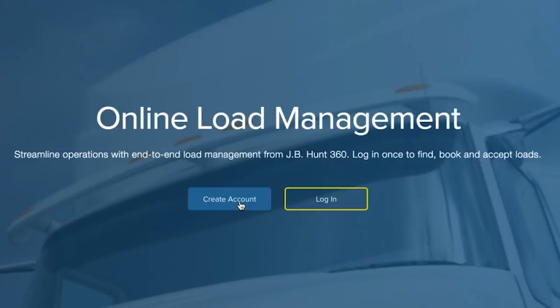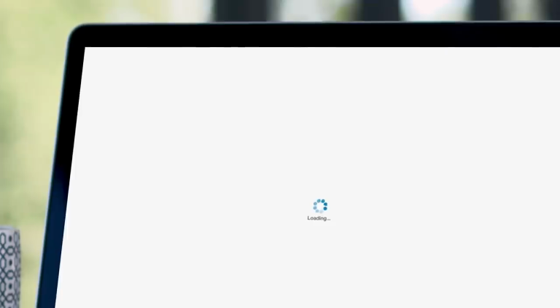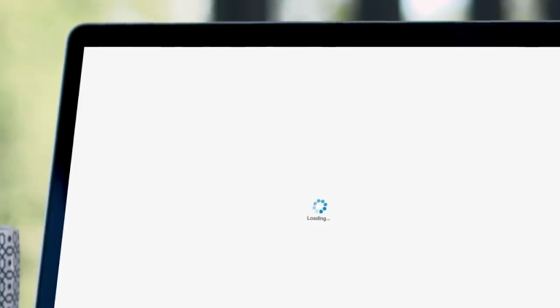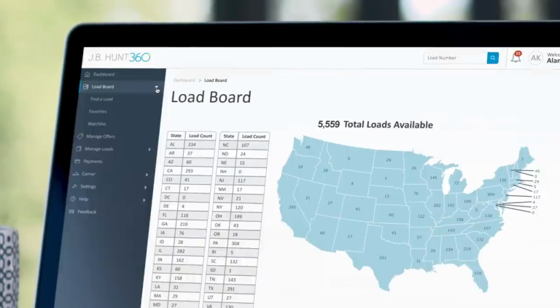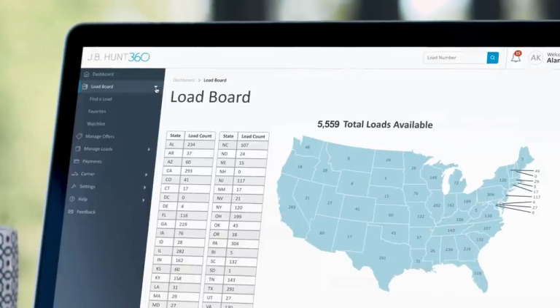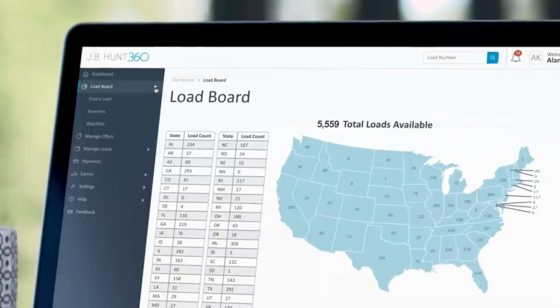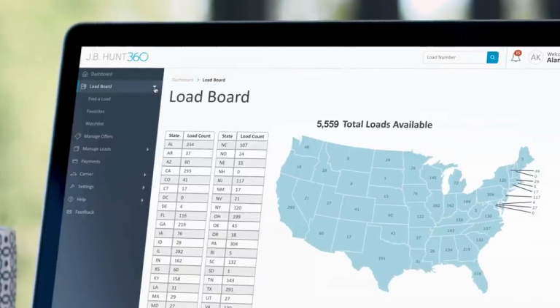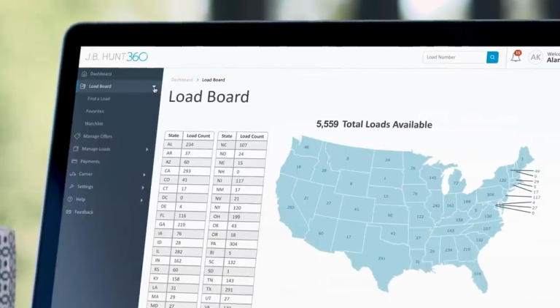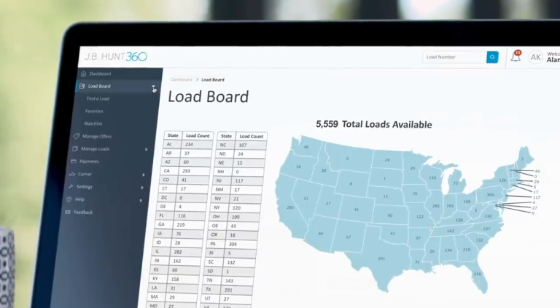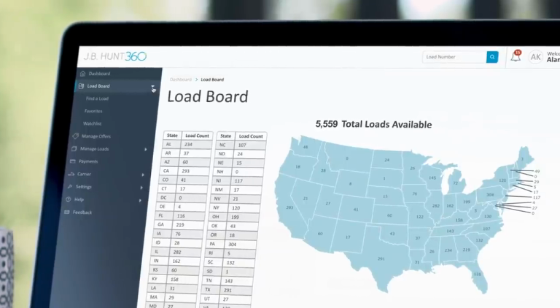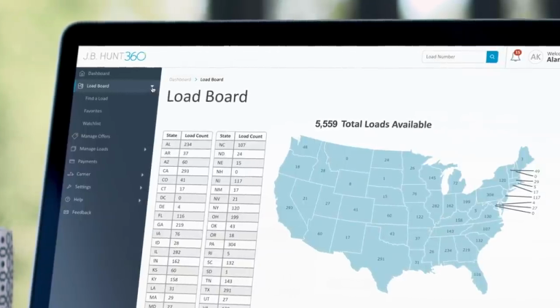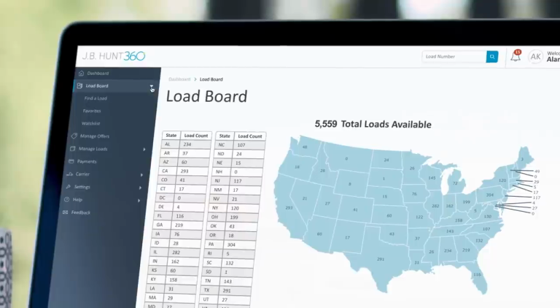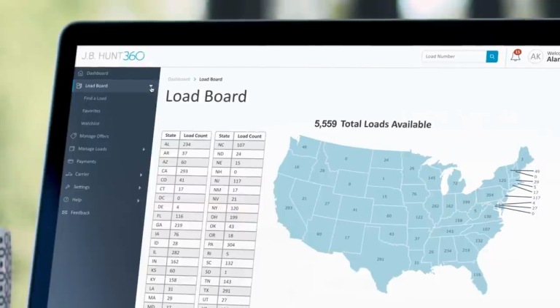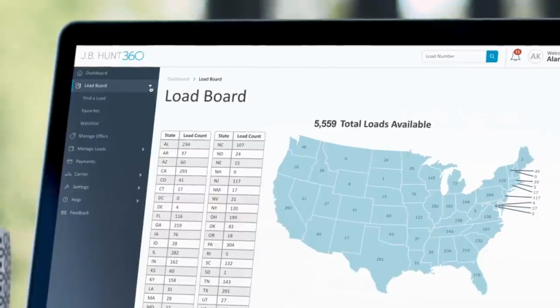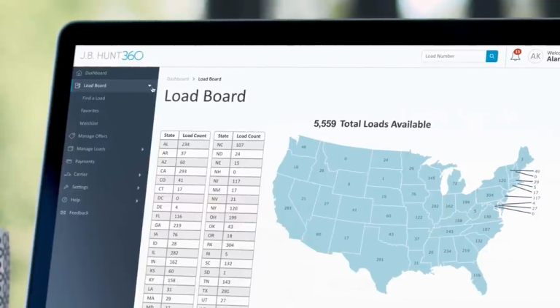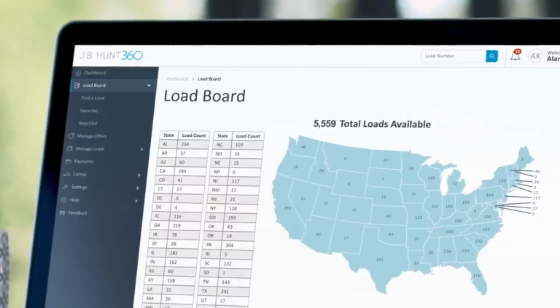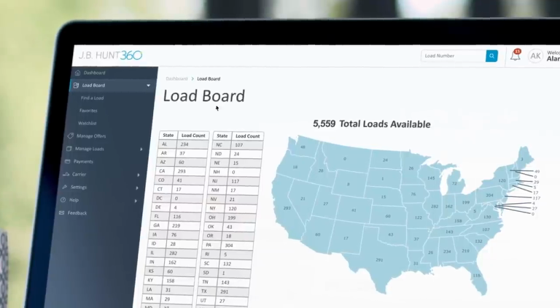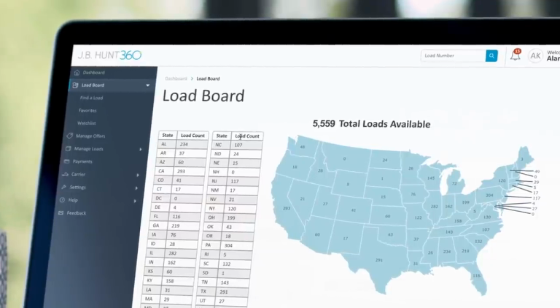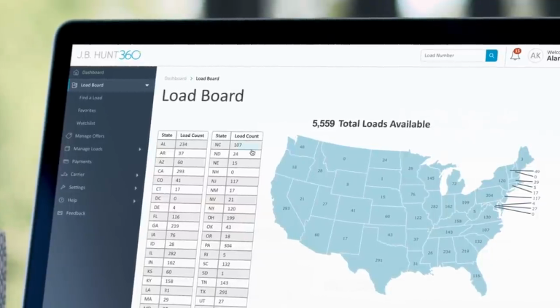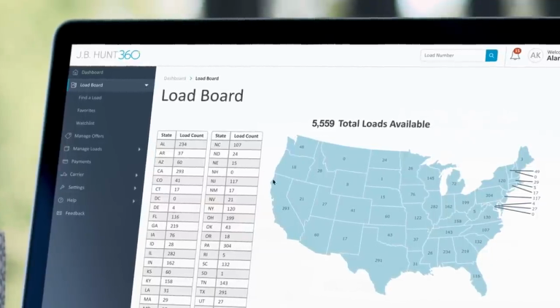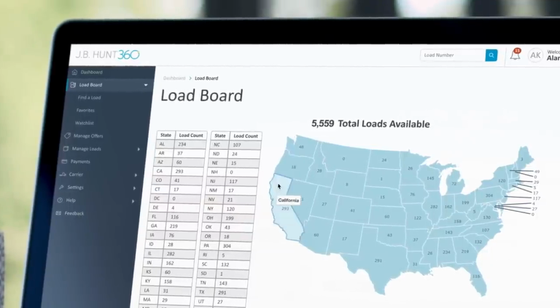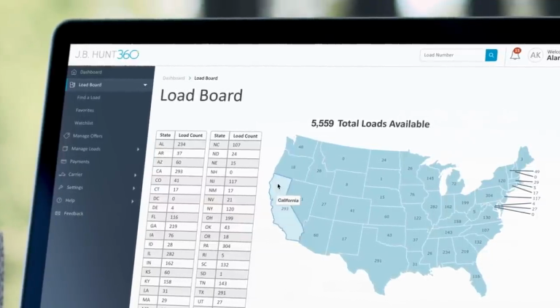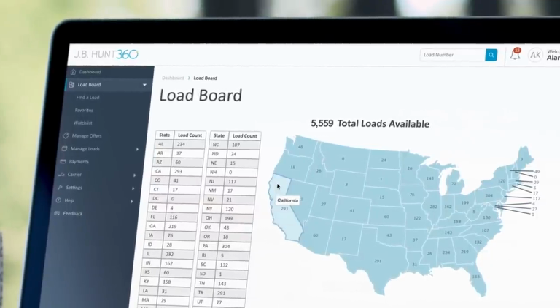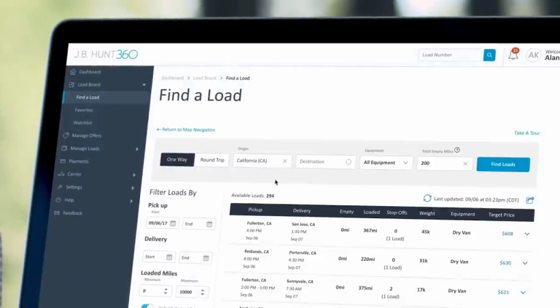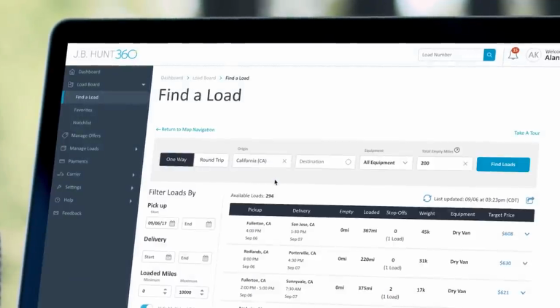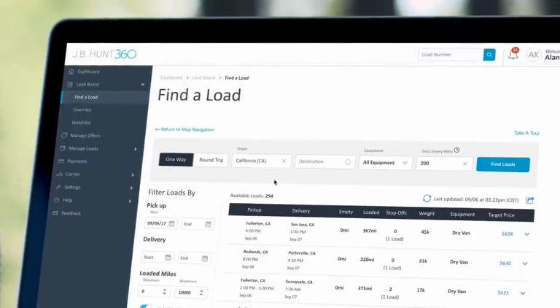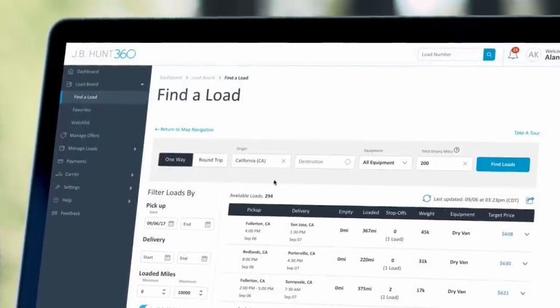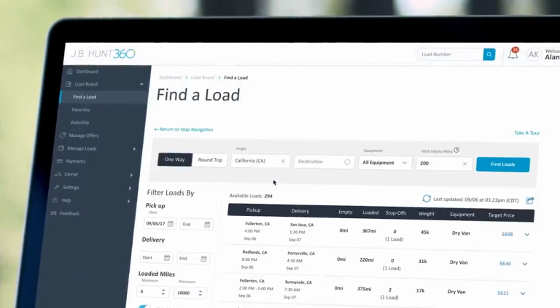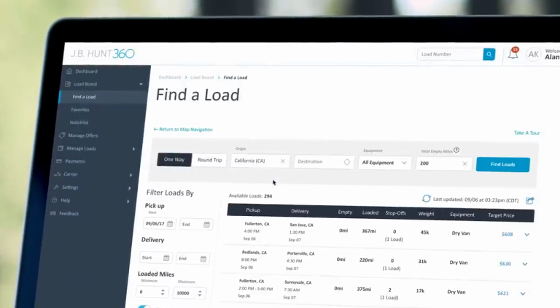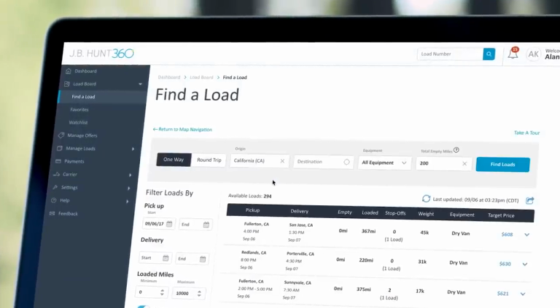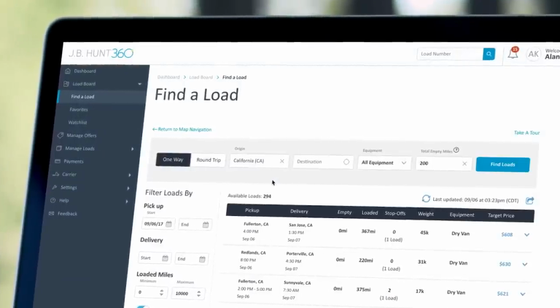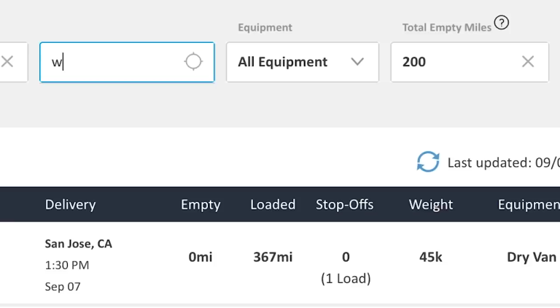Search thousands of available loads and set filters to fine-tune results based on your needs and availability.